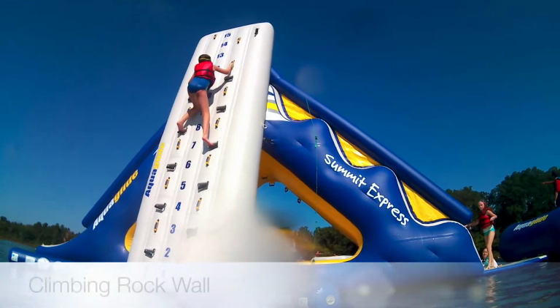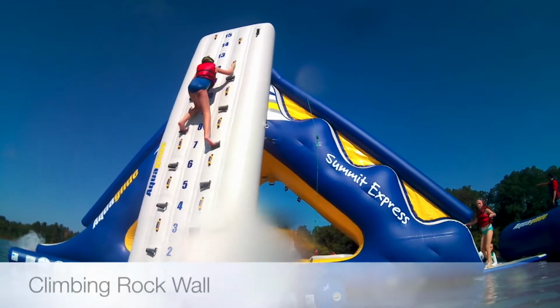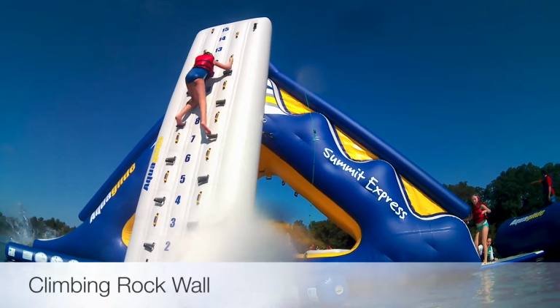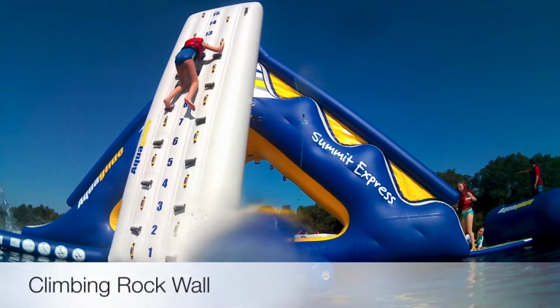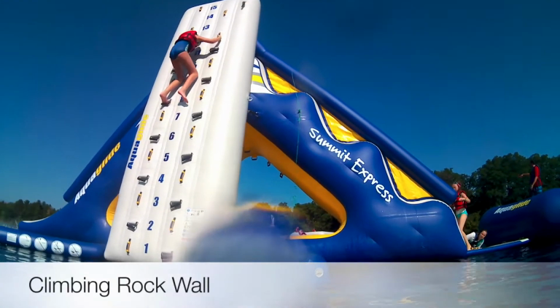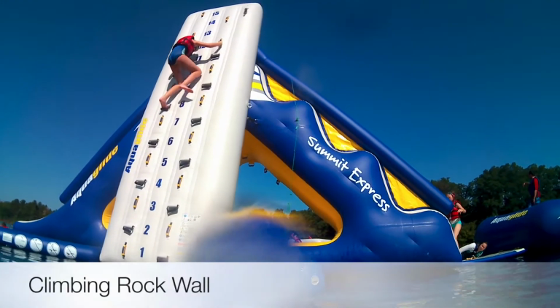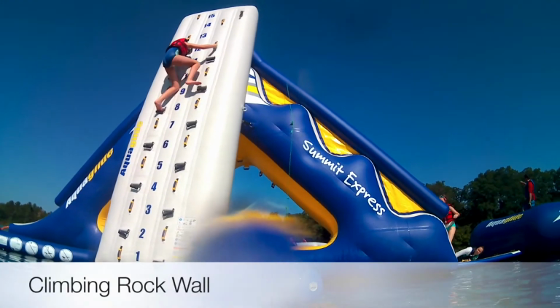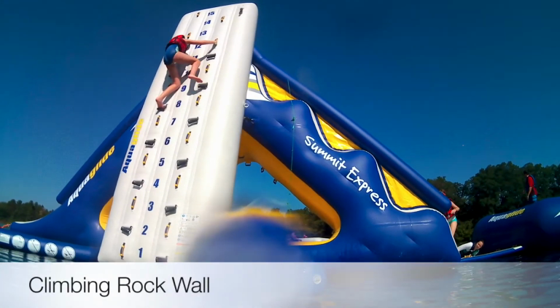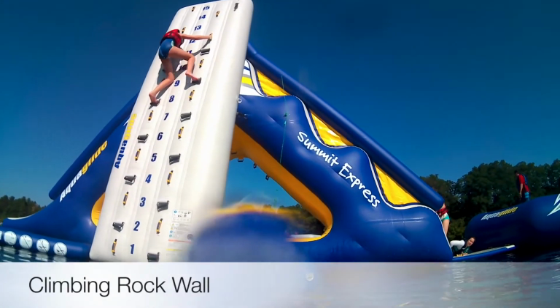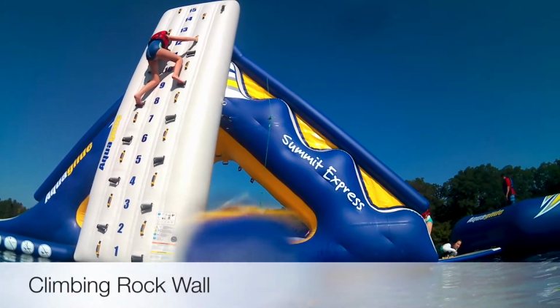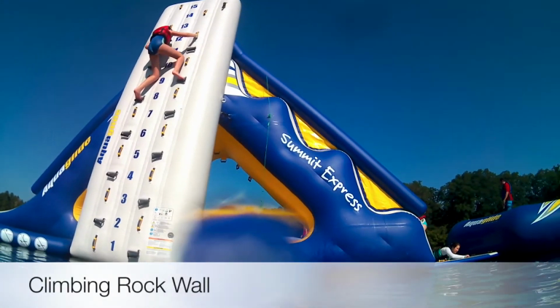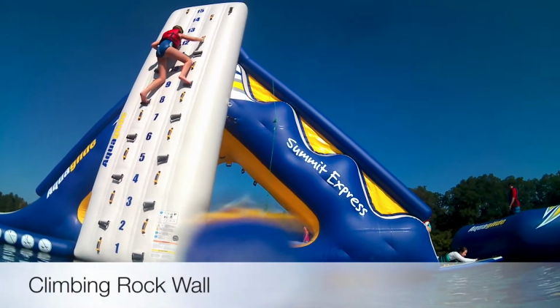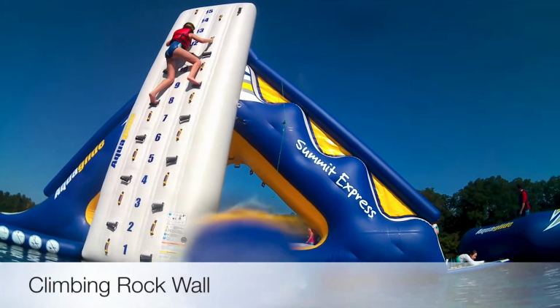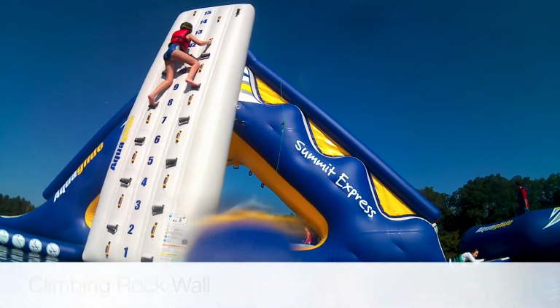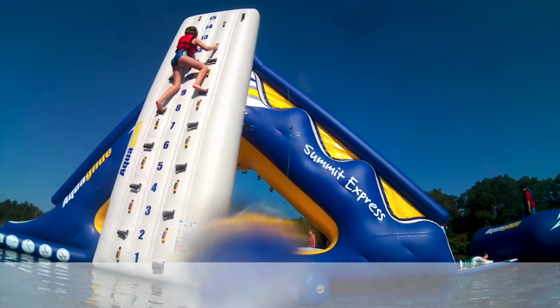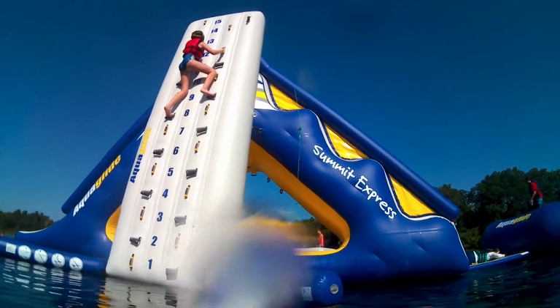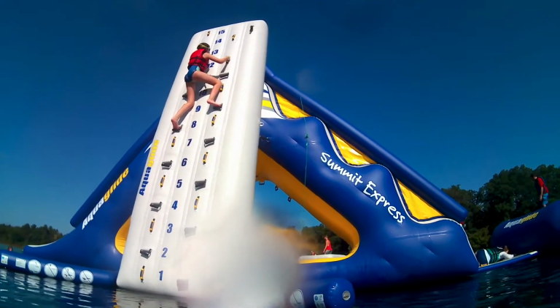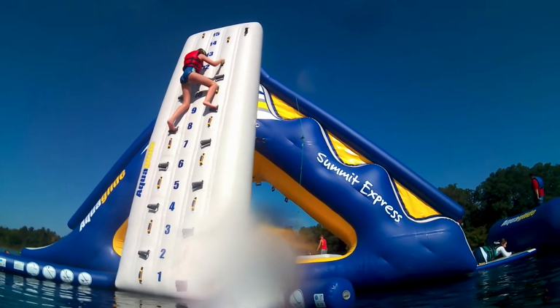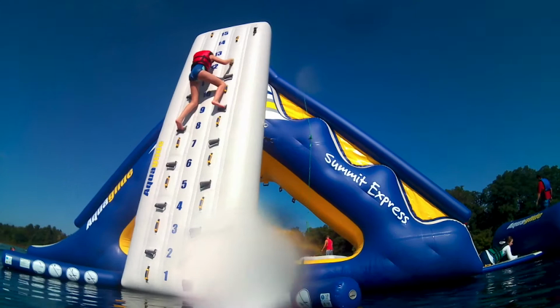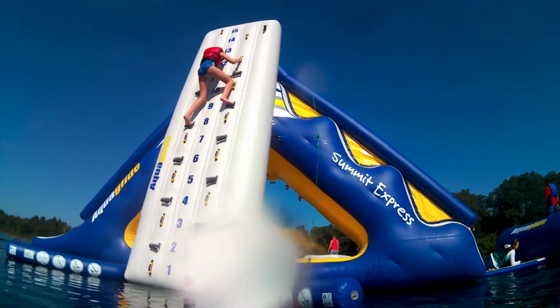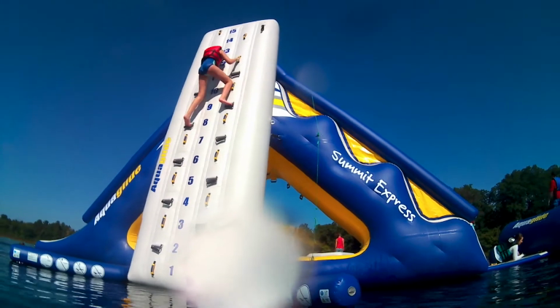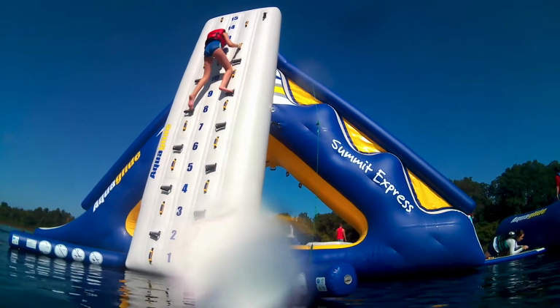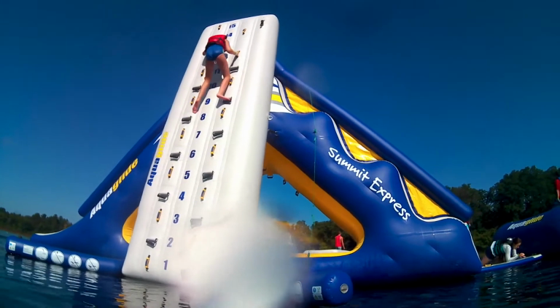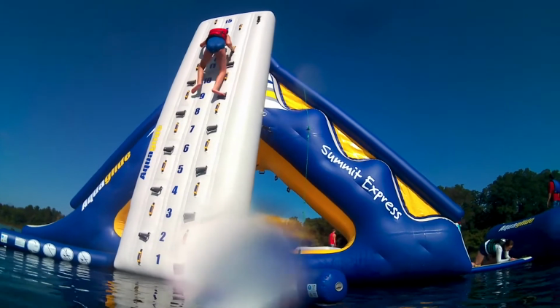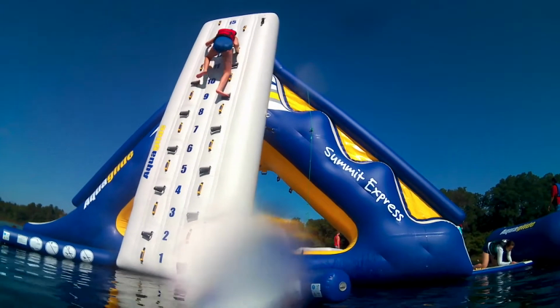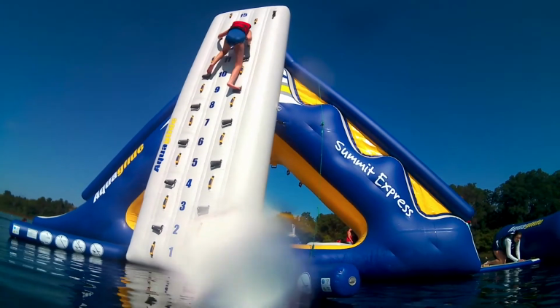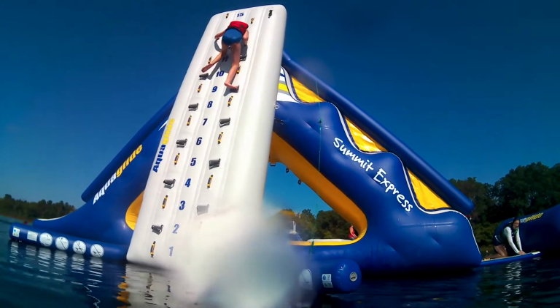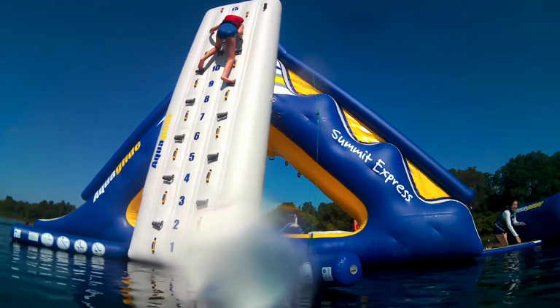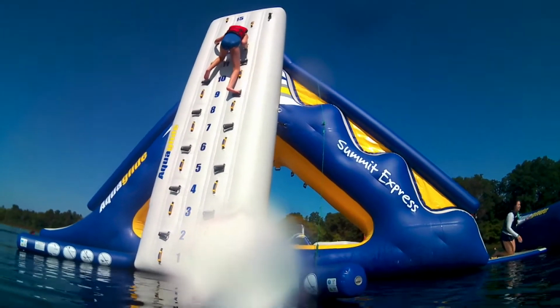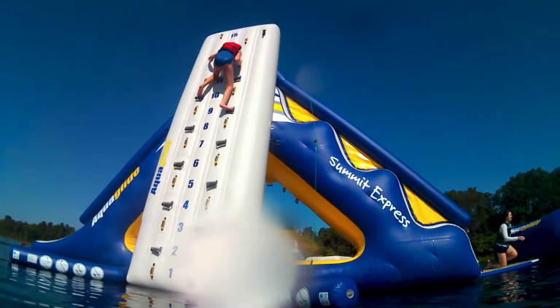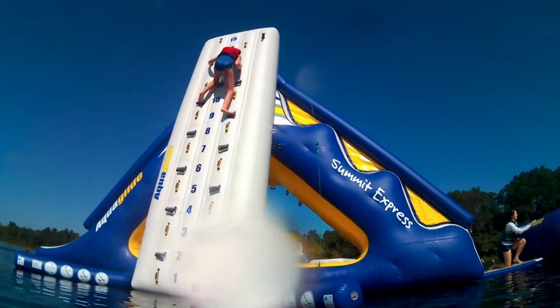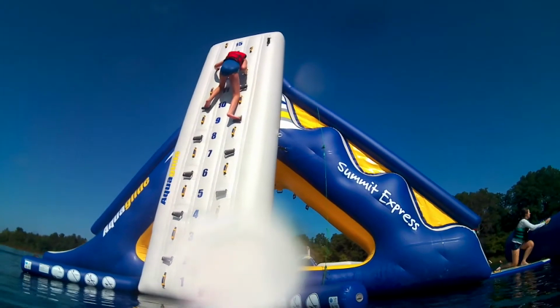First up is the climbing rock wall. My daughter had so much fun hitting the strap at the end, just like she would ring a bell on some other courses.